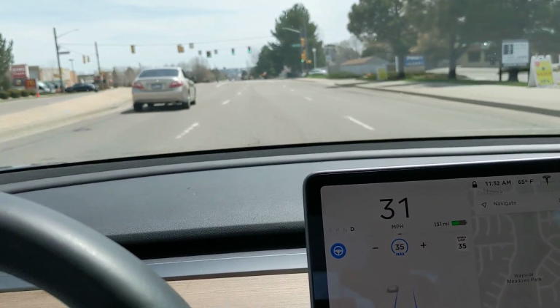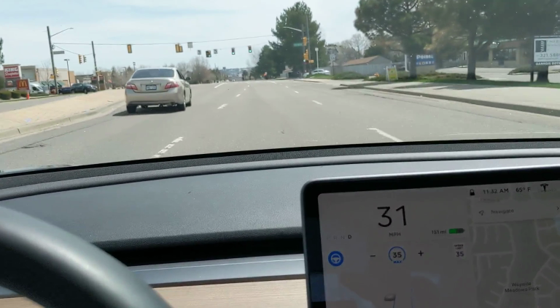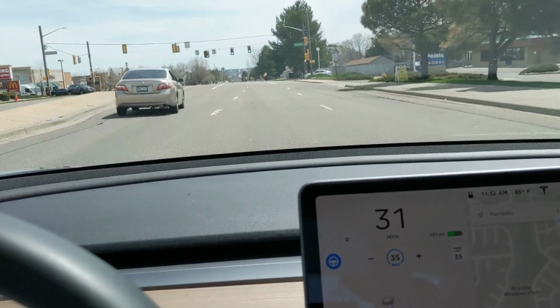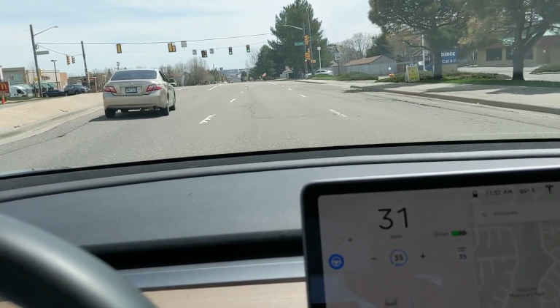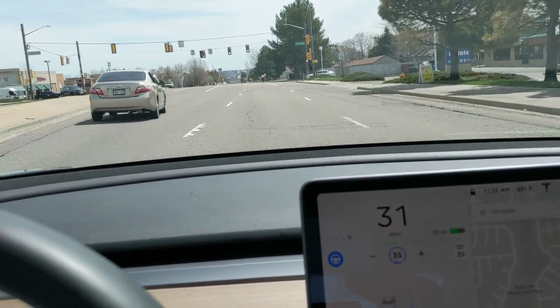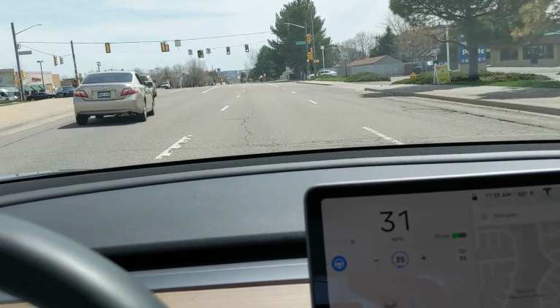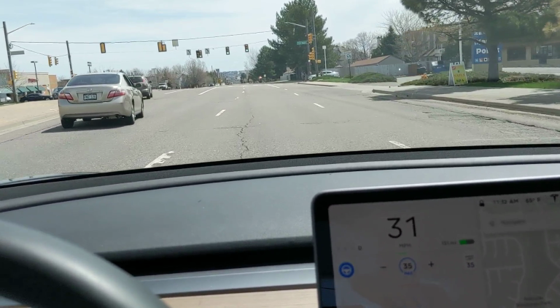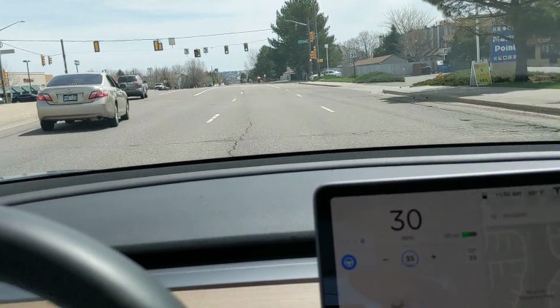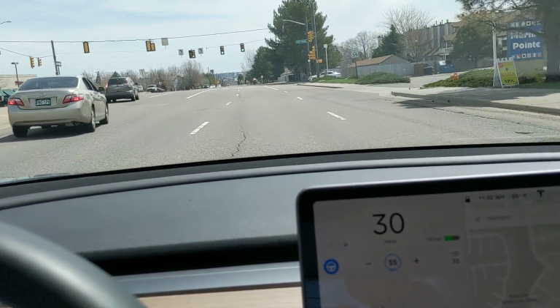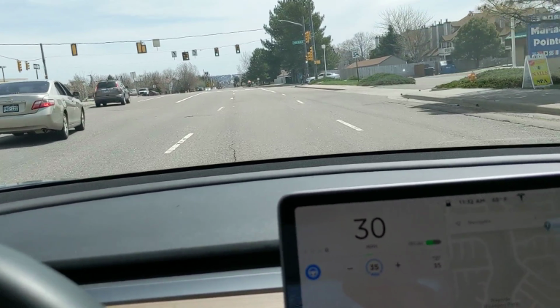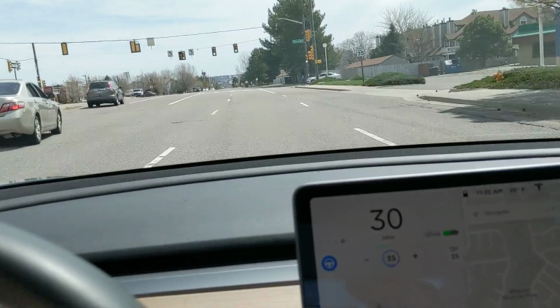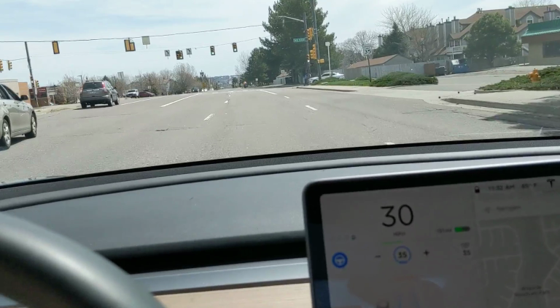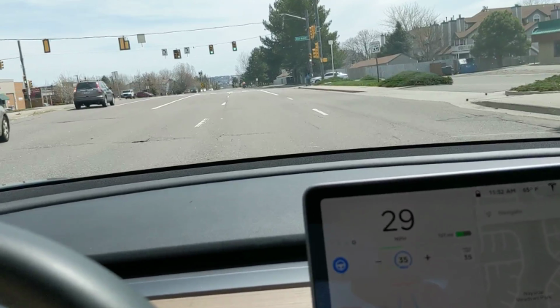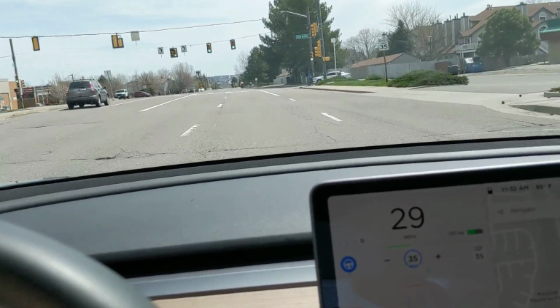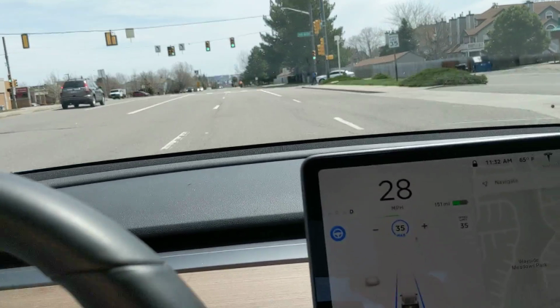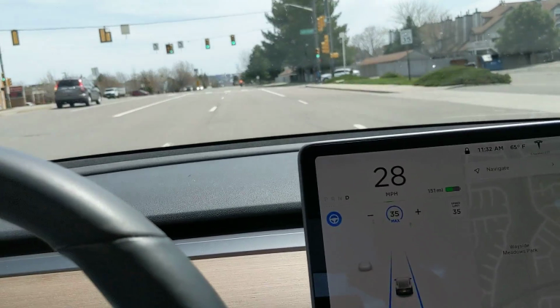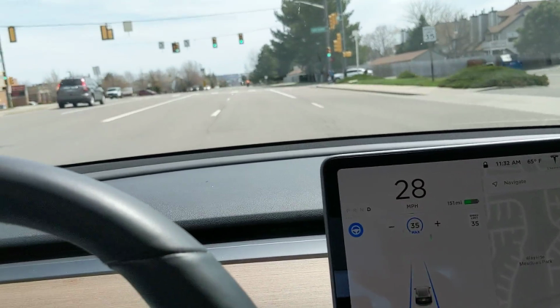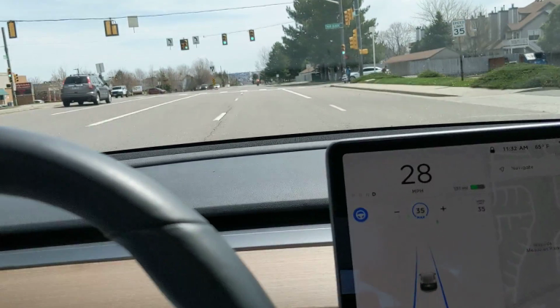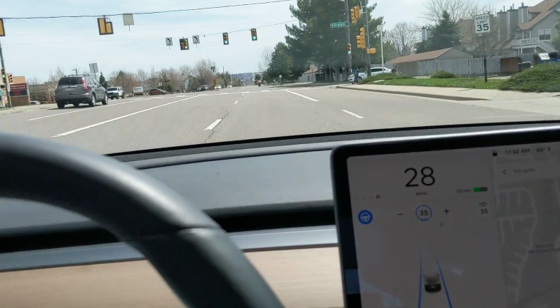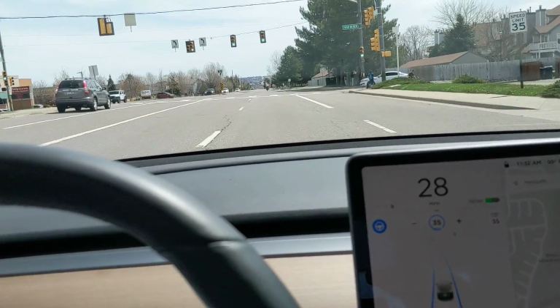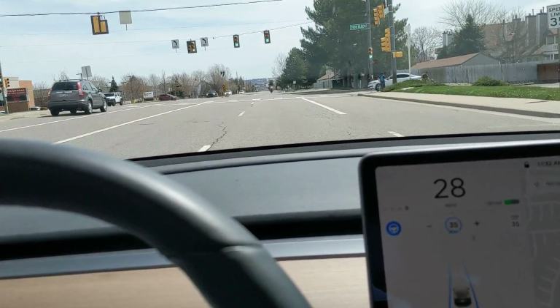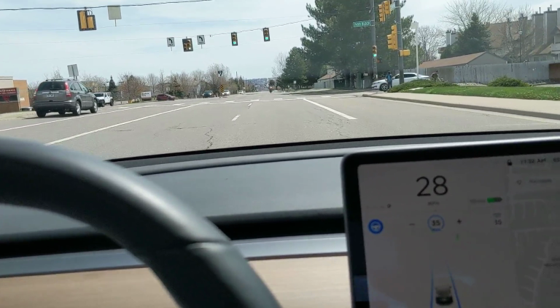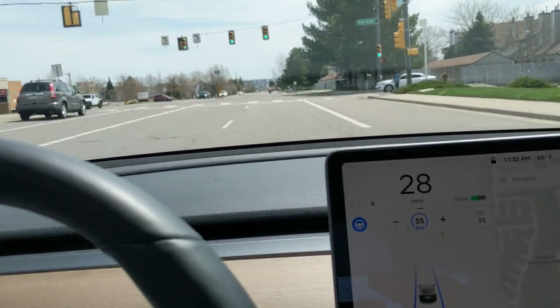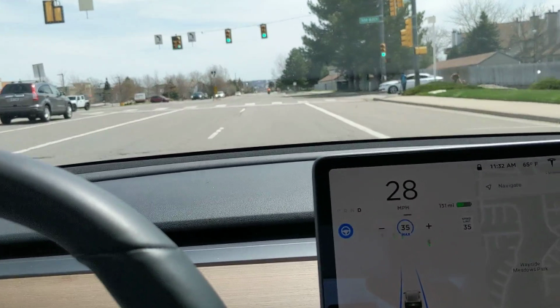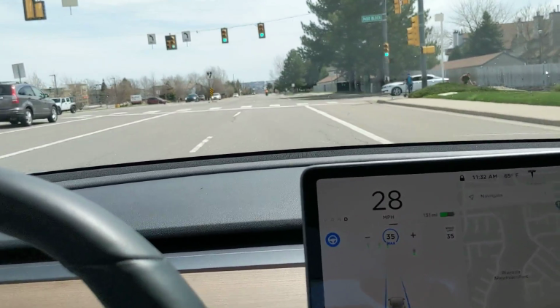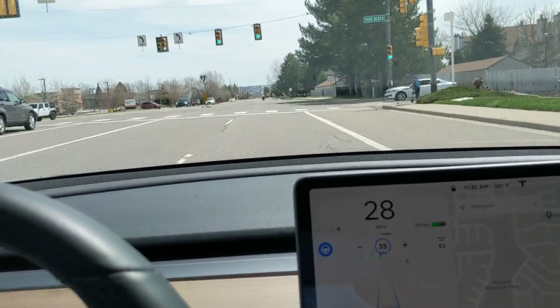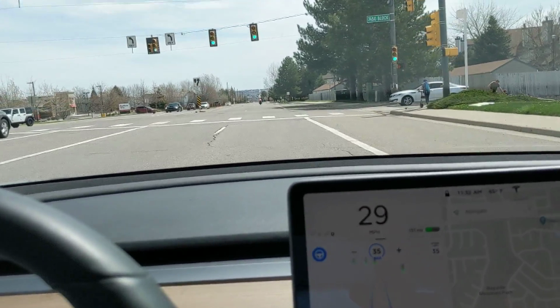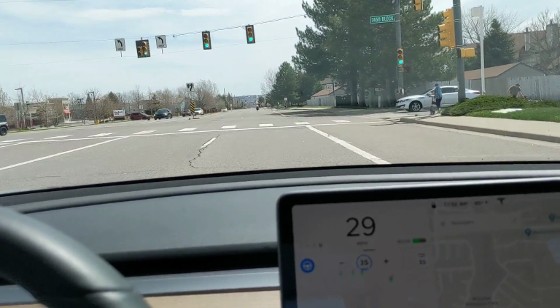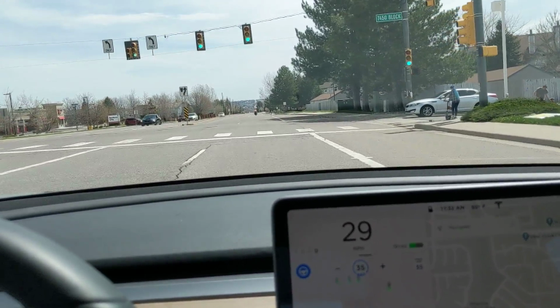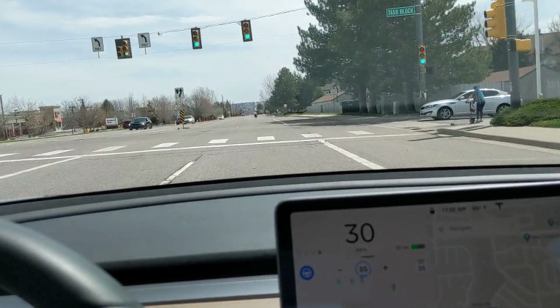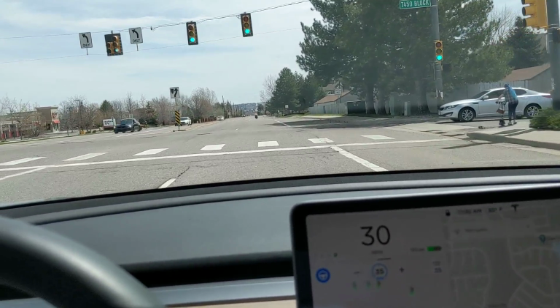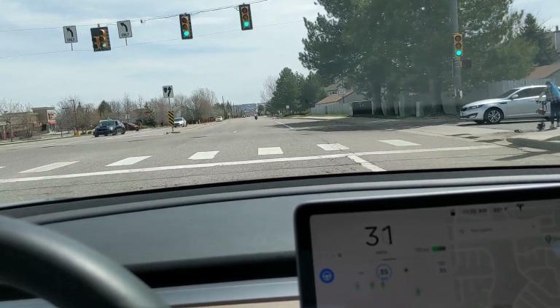Here we go to another one, hit the stalk, now it keeps going through this intersection.